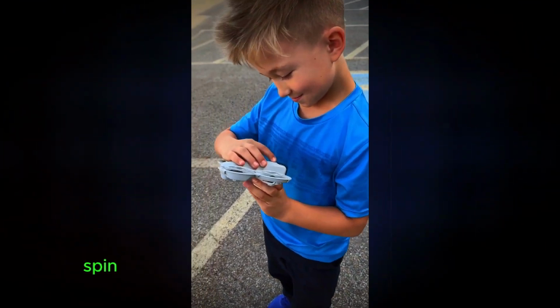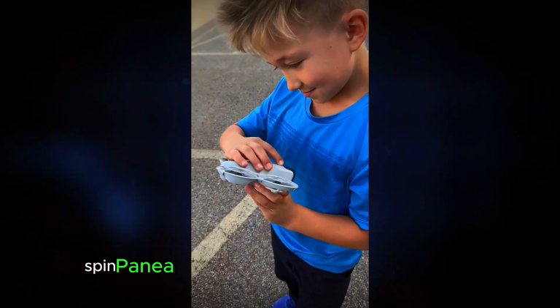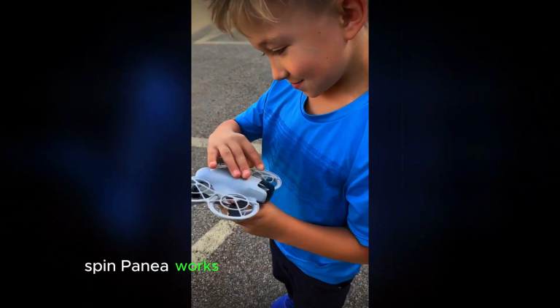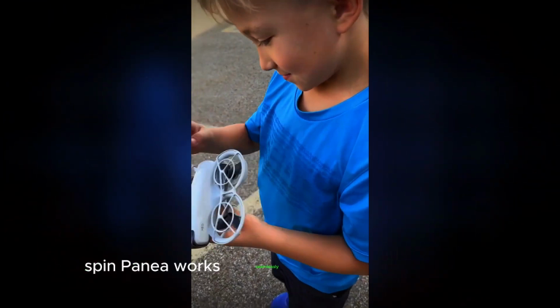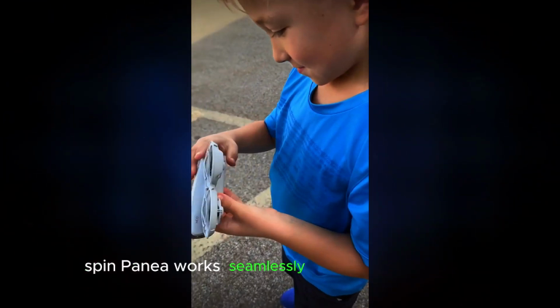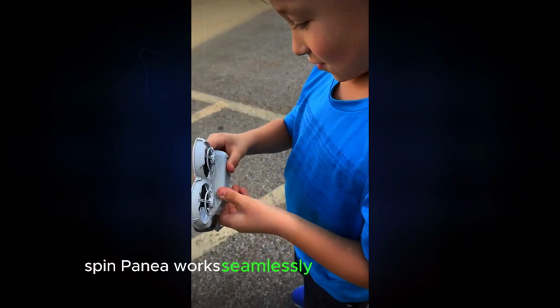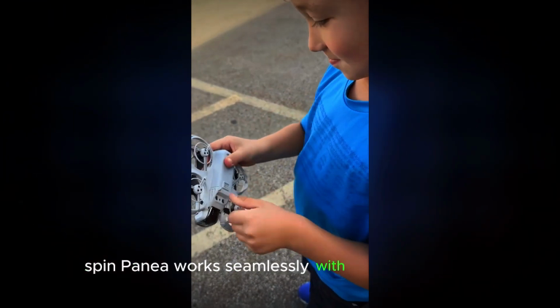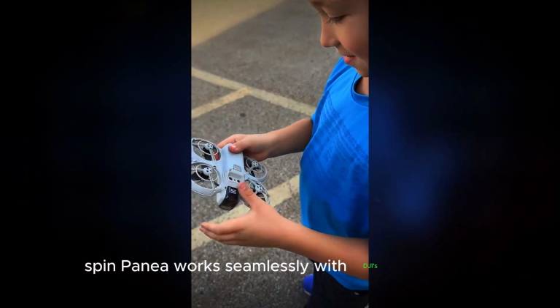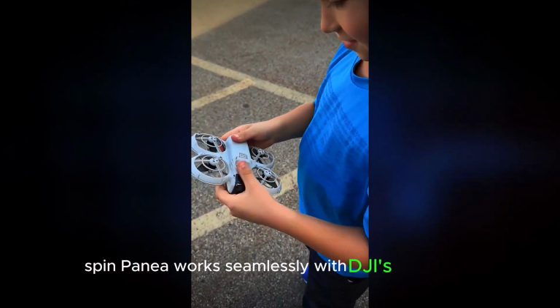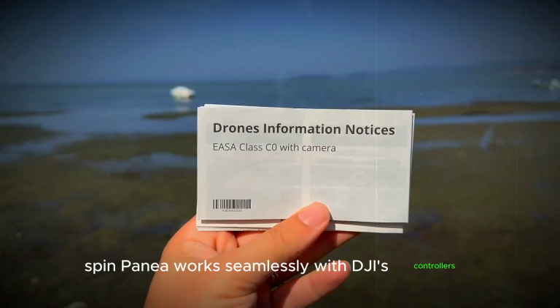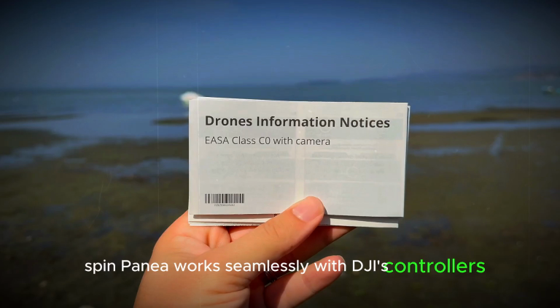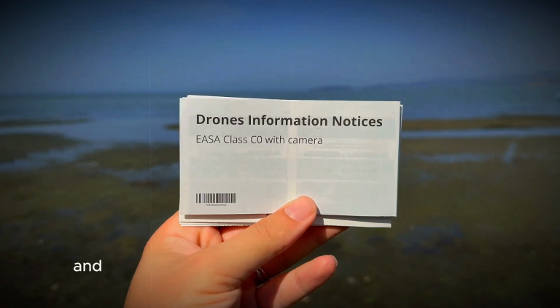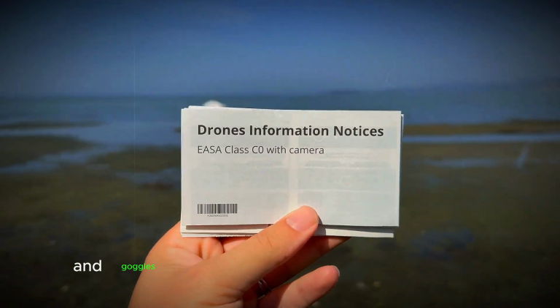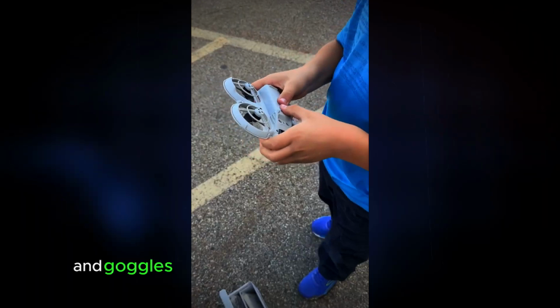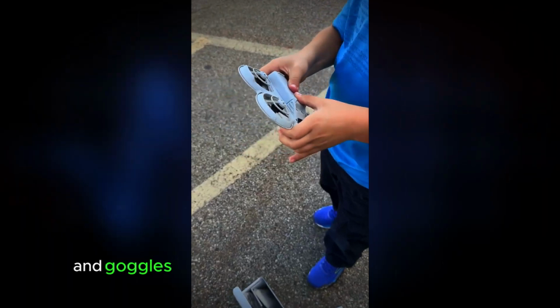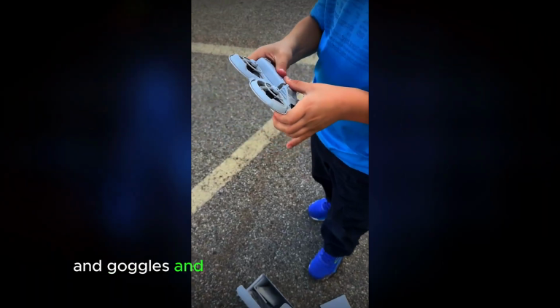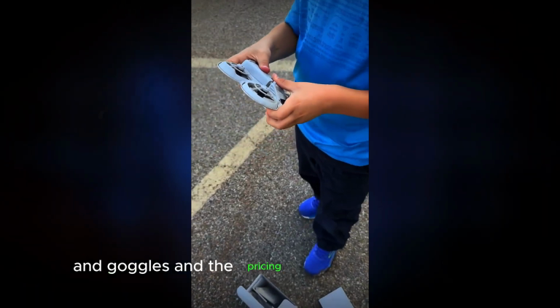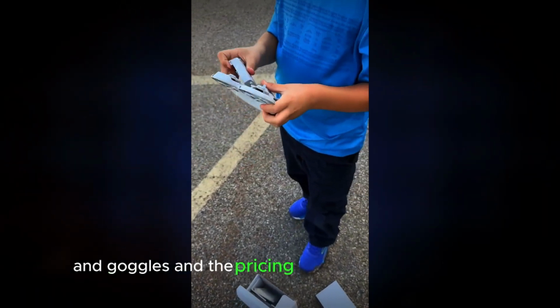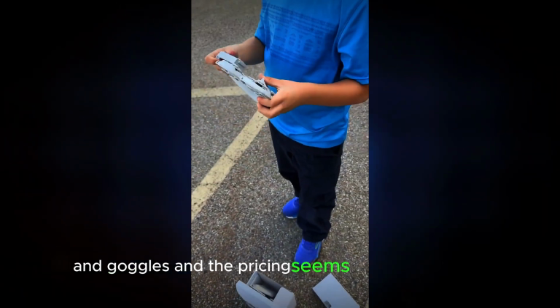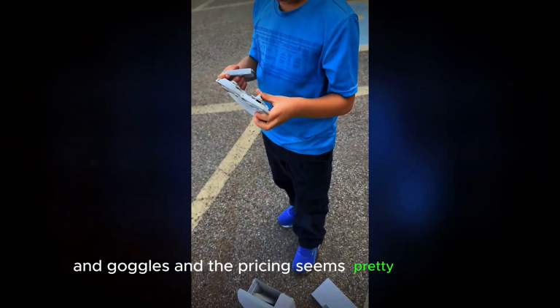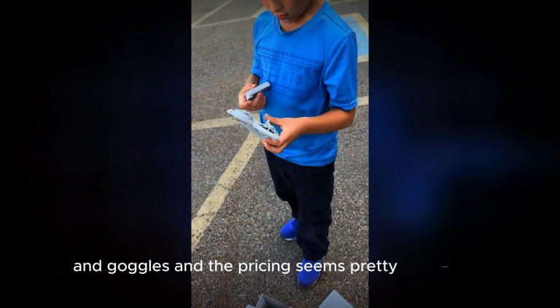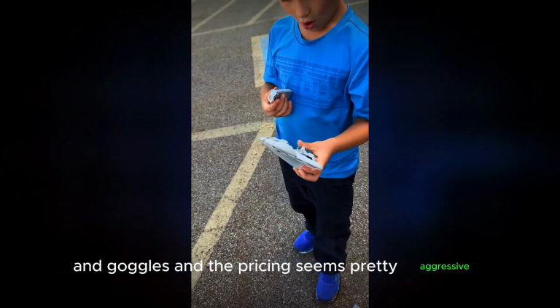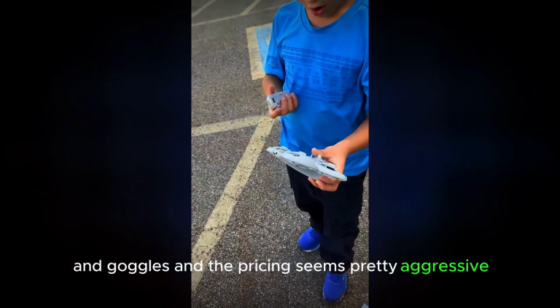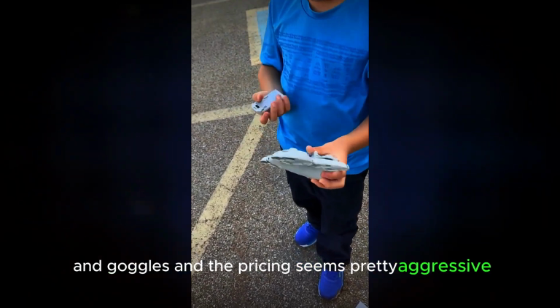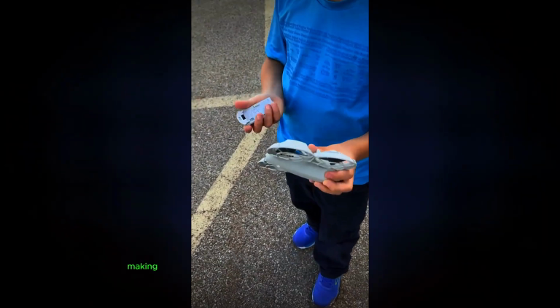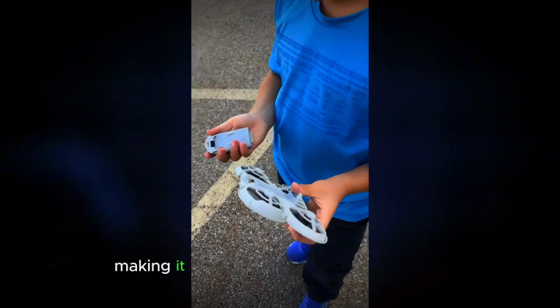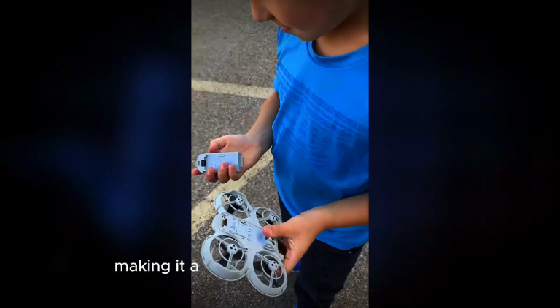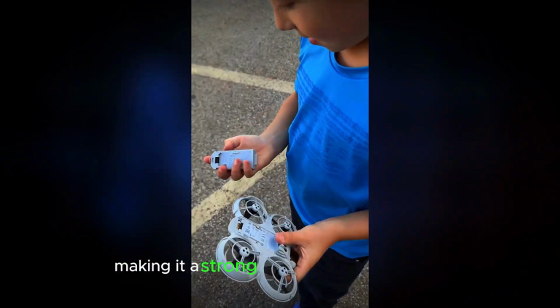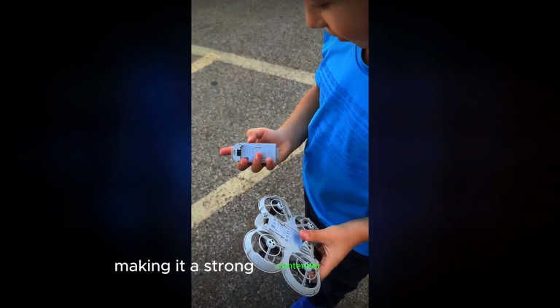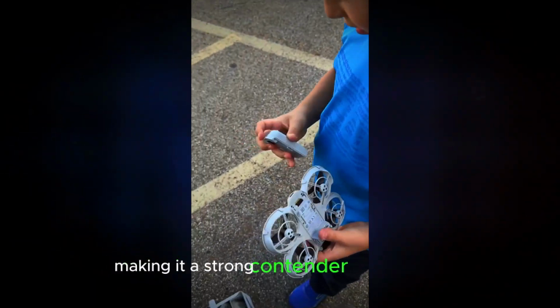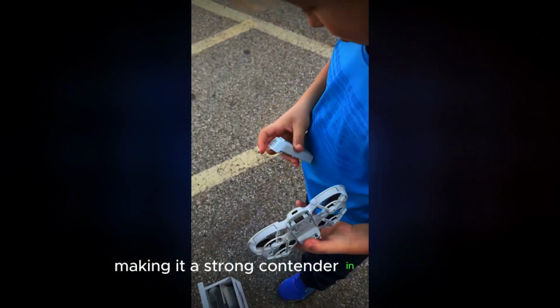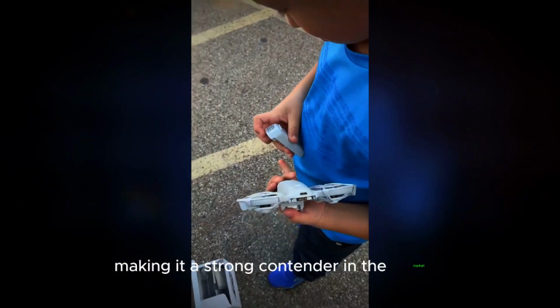The Neo works seamlessly with DJI's controllers and goggles, and the pricing seems pretty aggressive, making it a strong contender in the market.